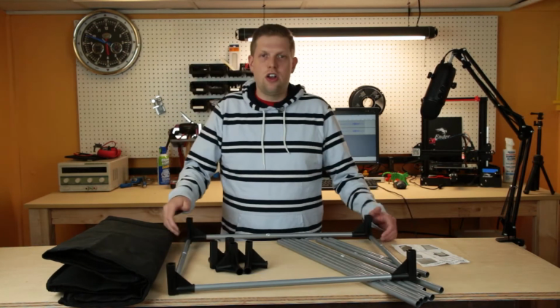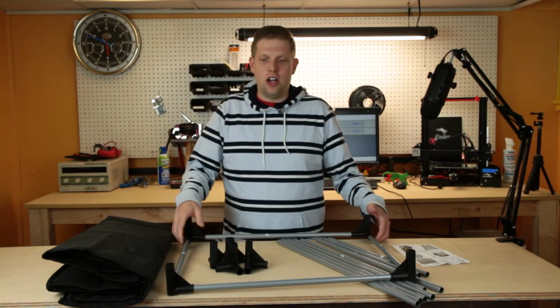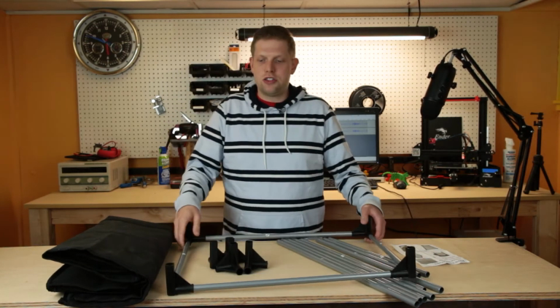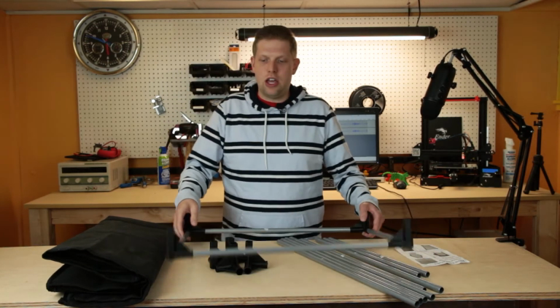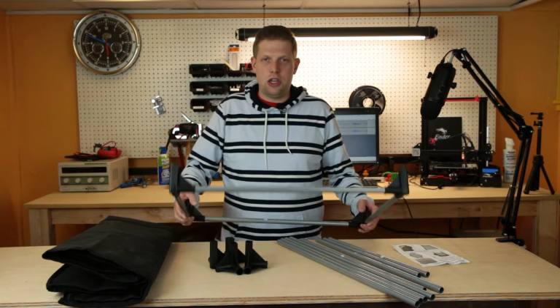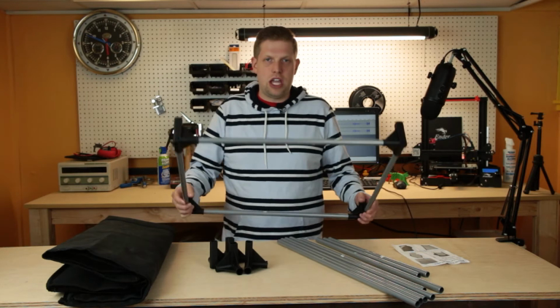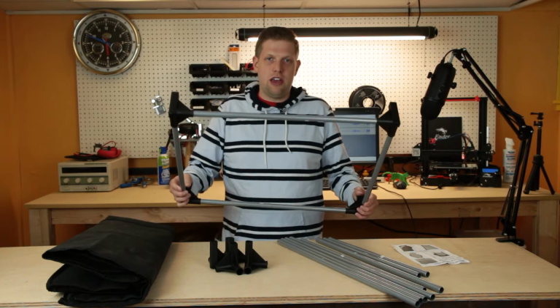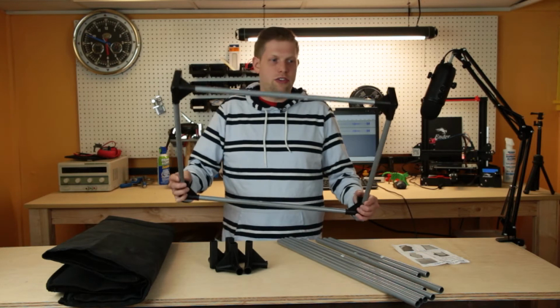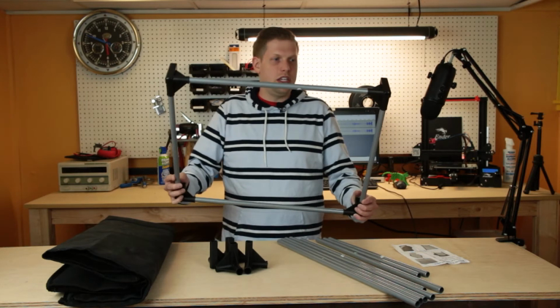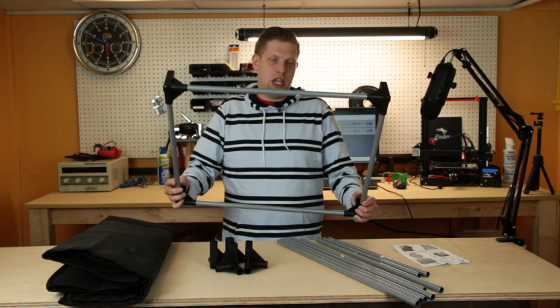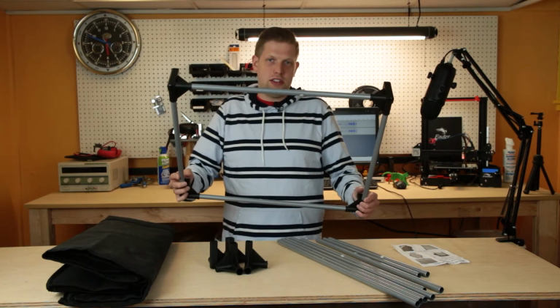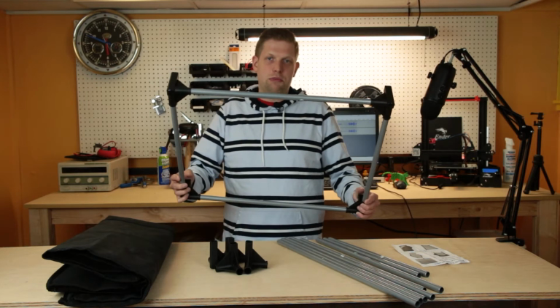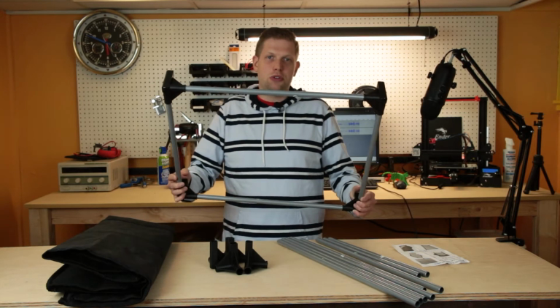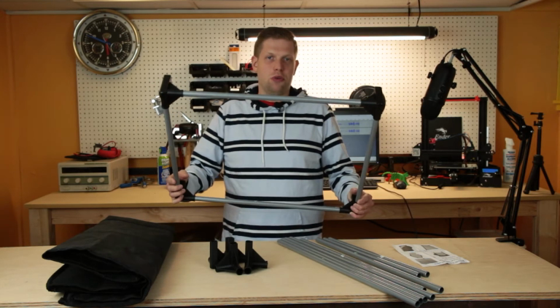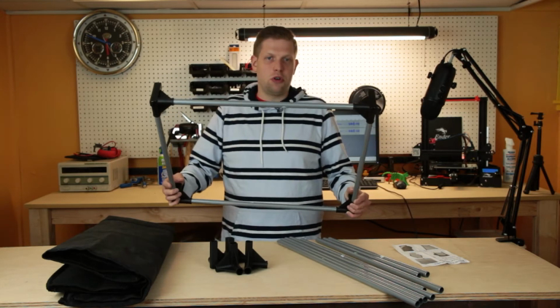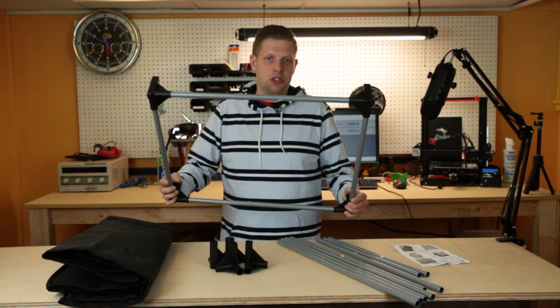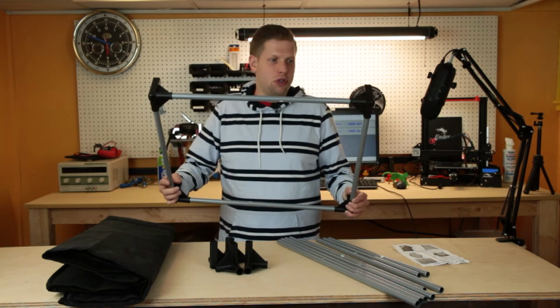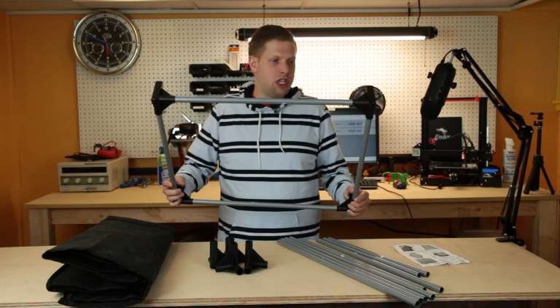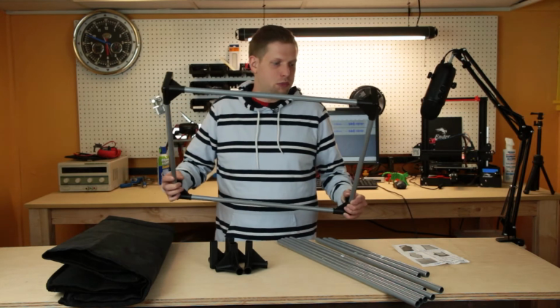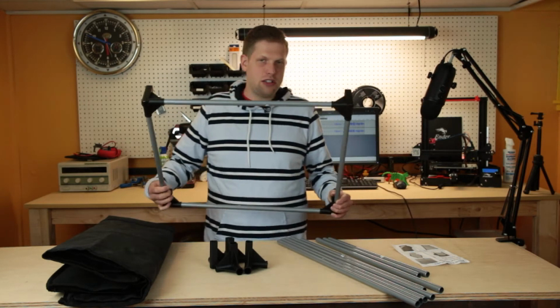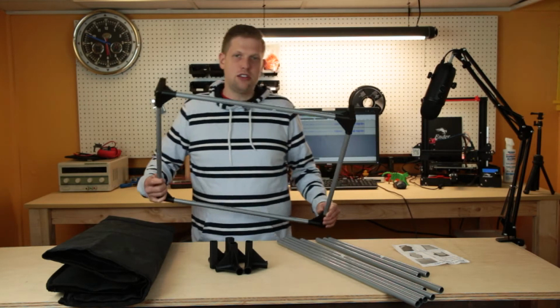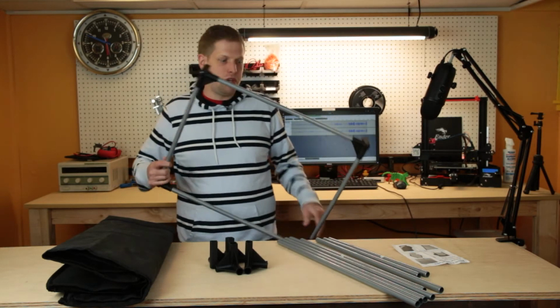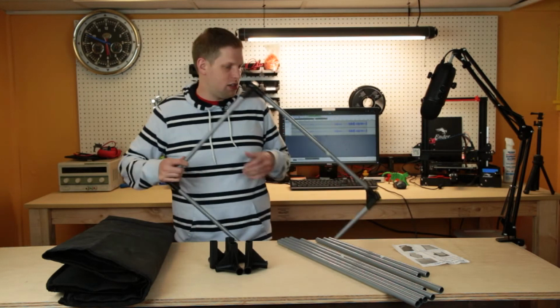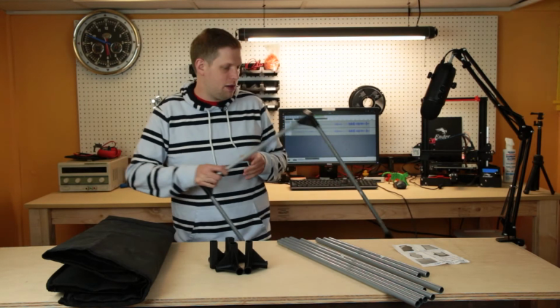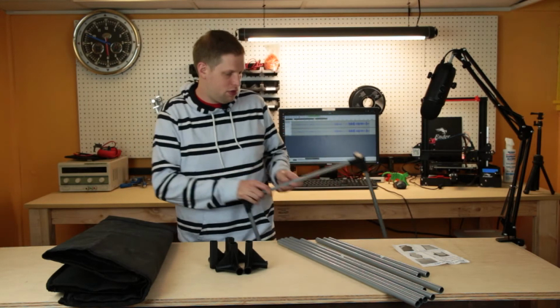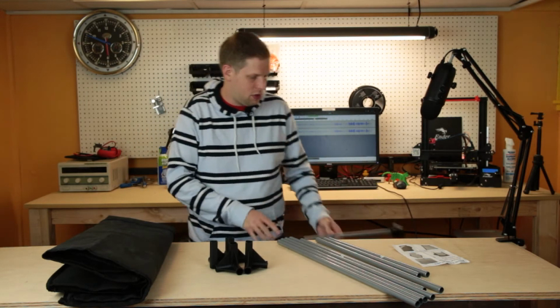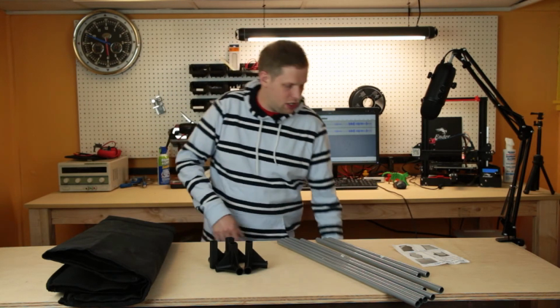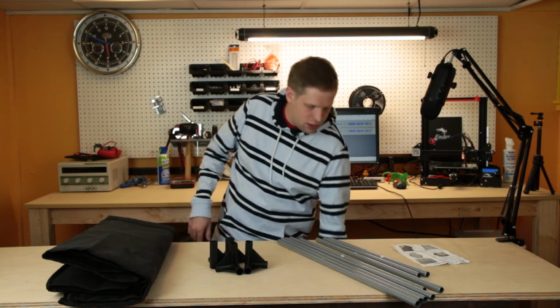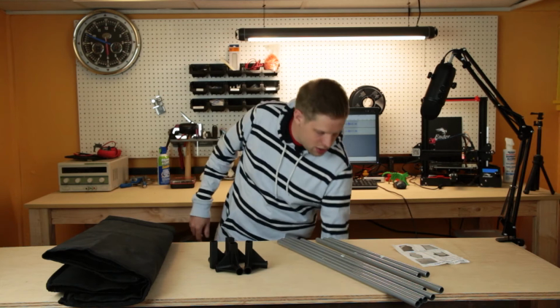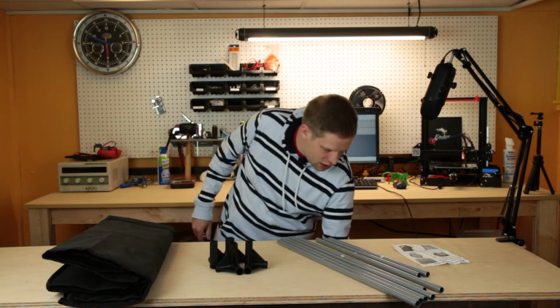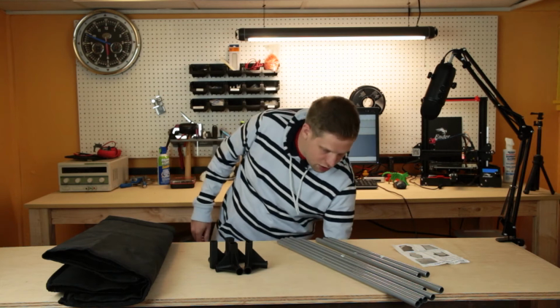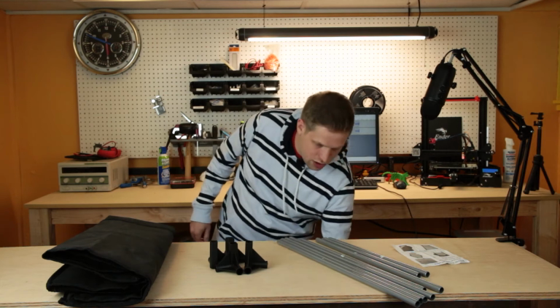Now that we have the base assembled, we're going to repeat the process to make the top. So I'm going to set this aside down here.